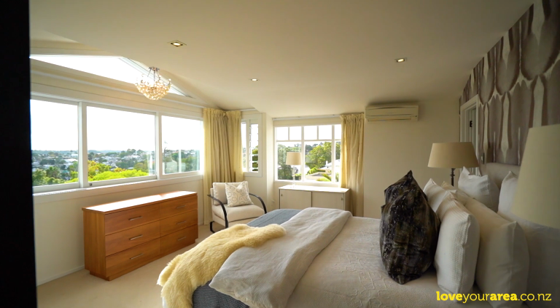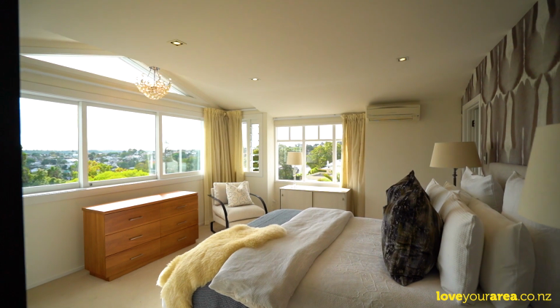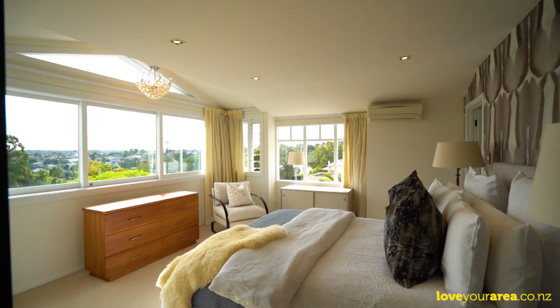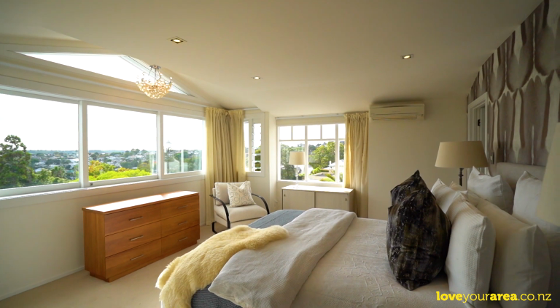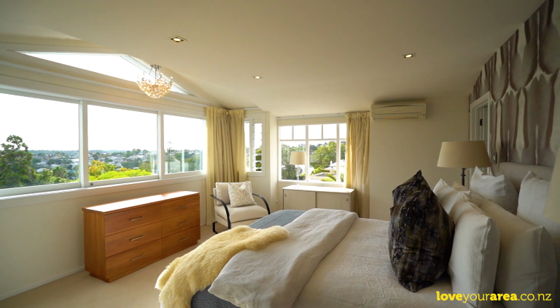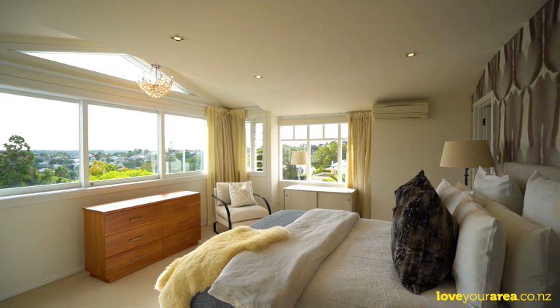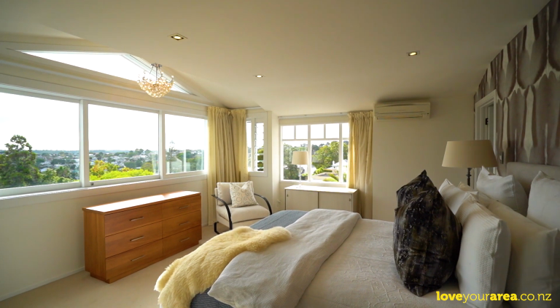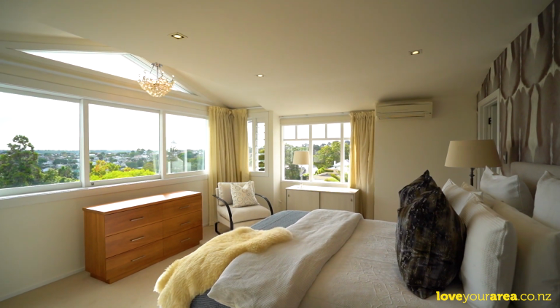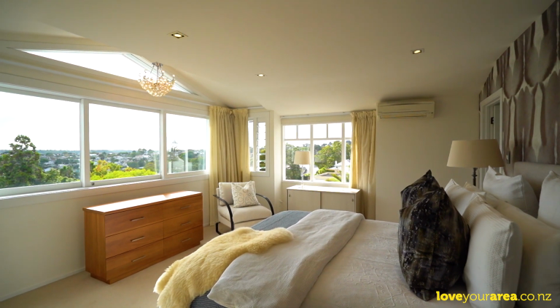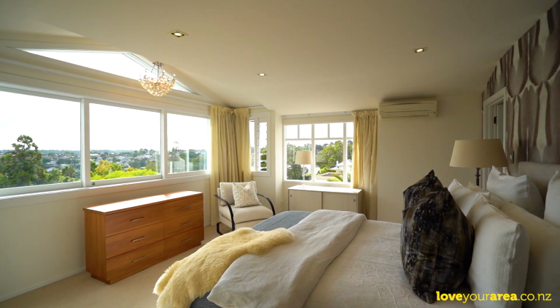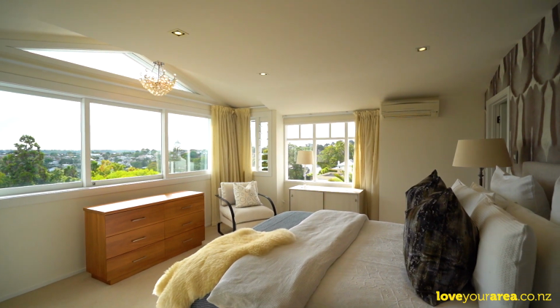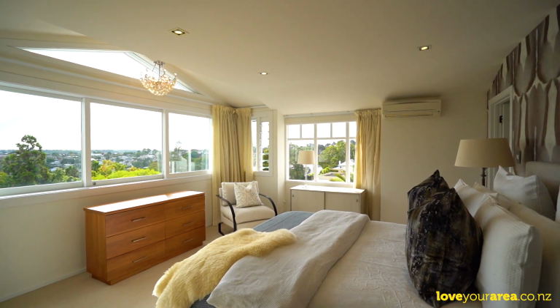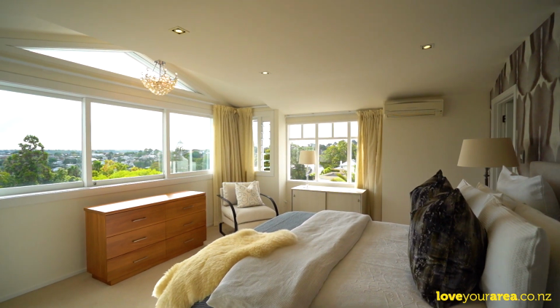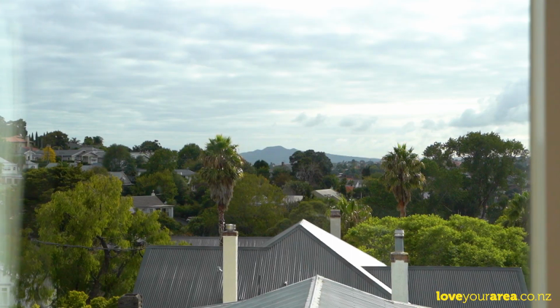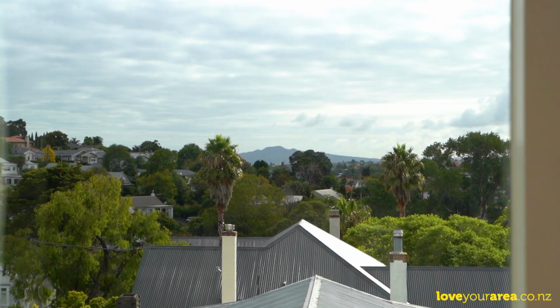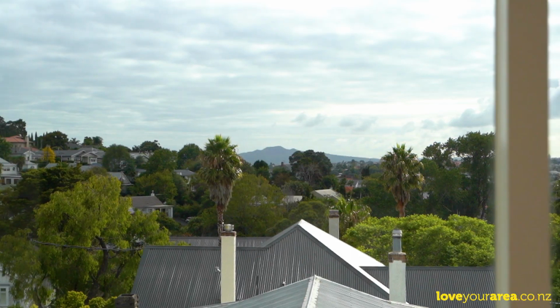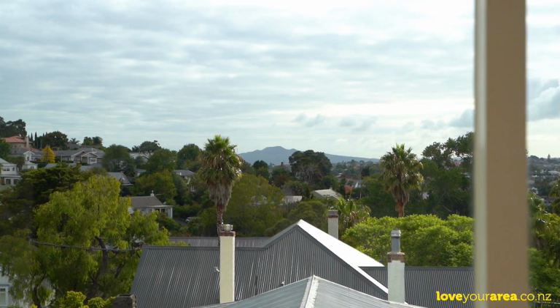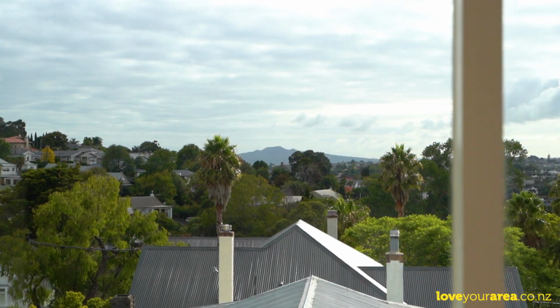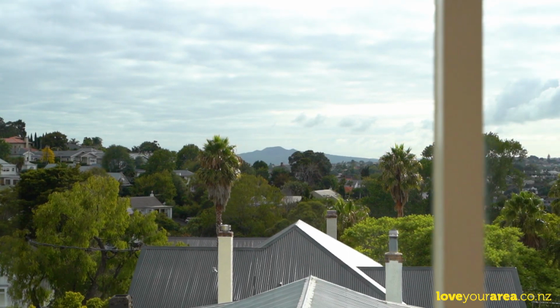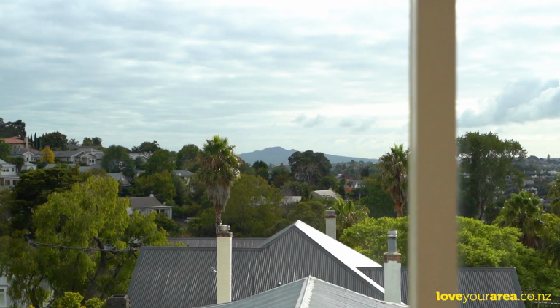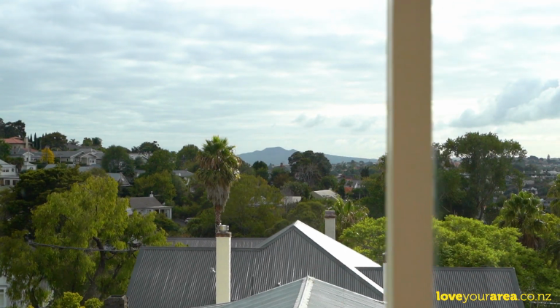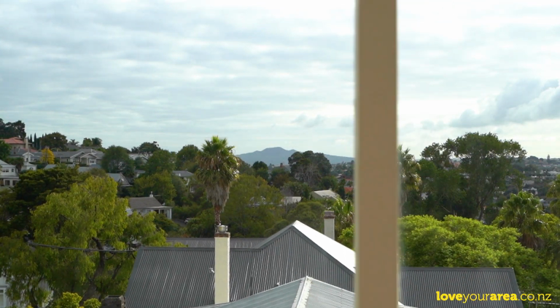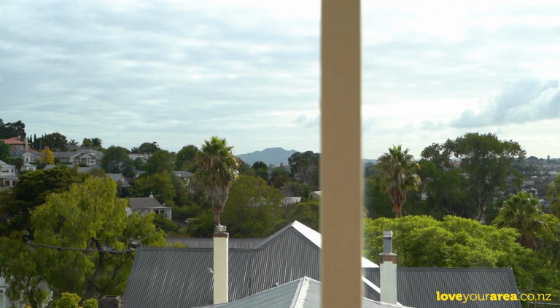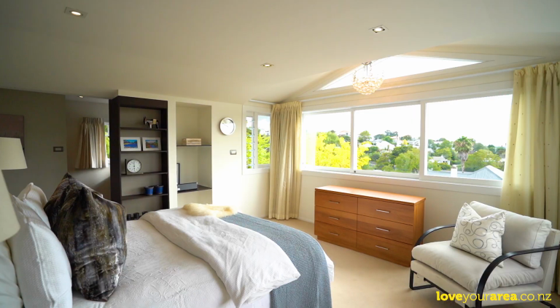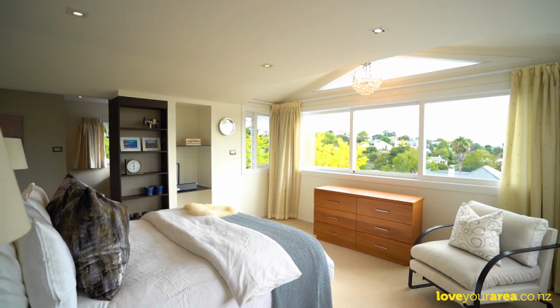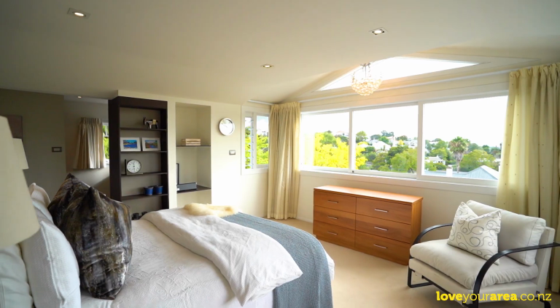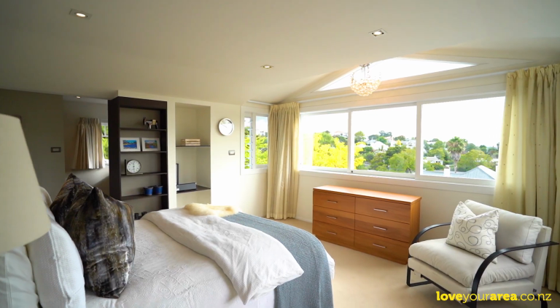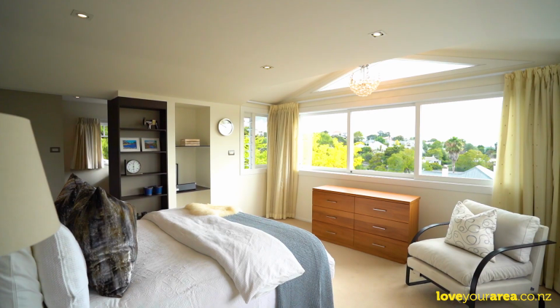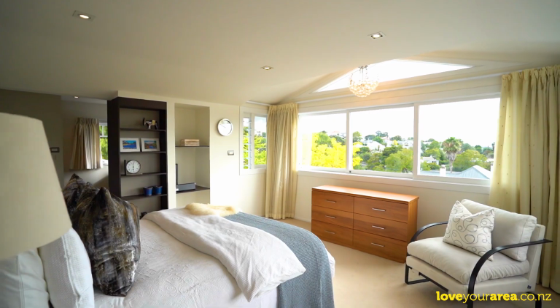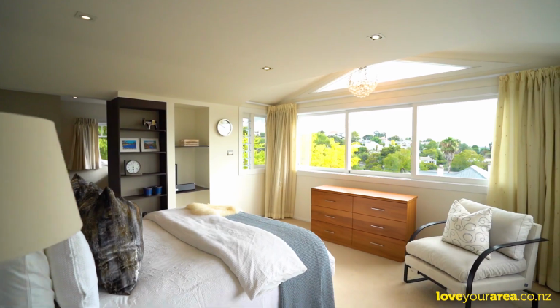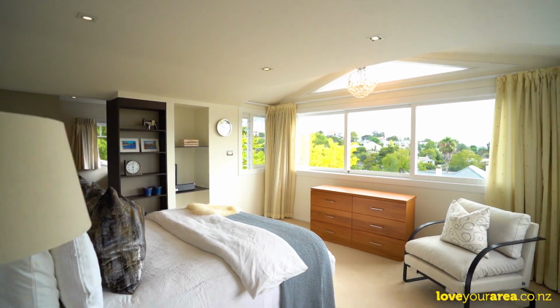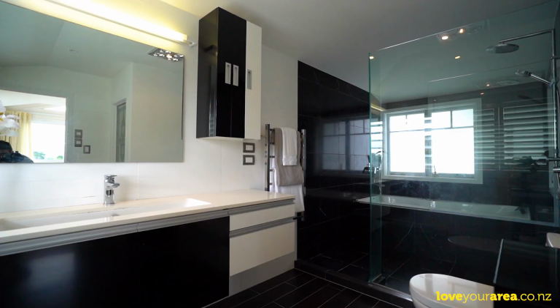Upstairs, the master suite enjoys even better views. It's here that you'll really appreciate the elevation.